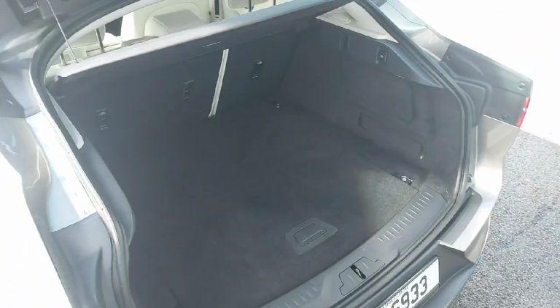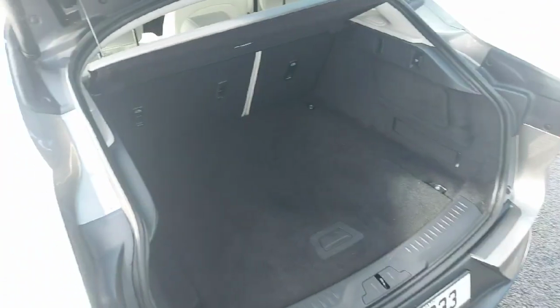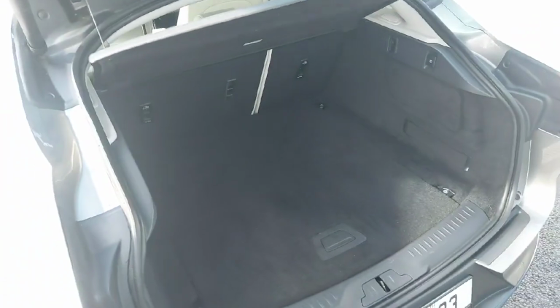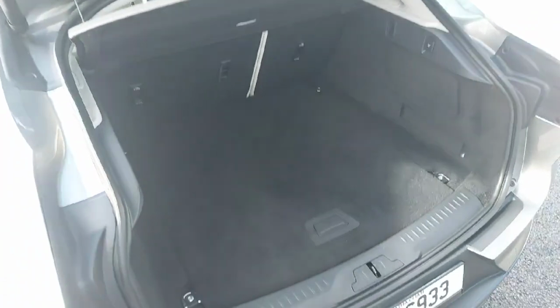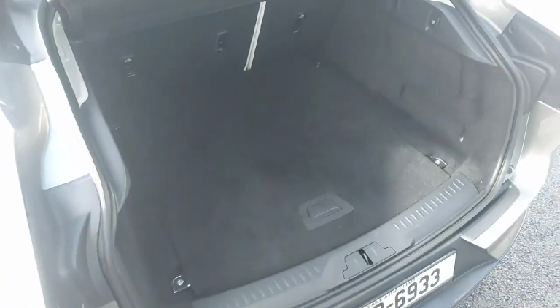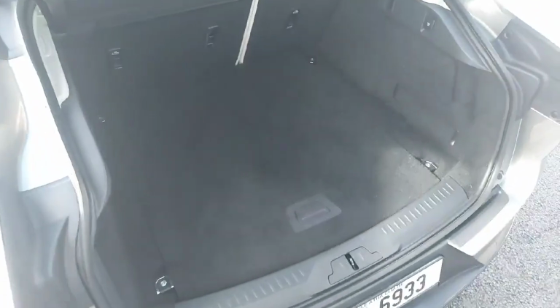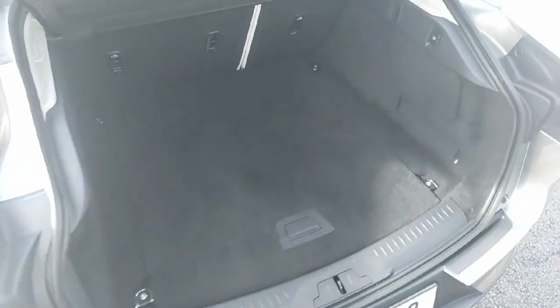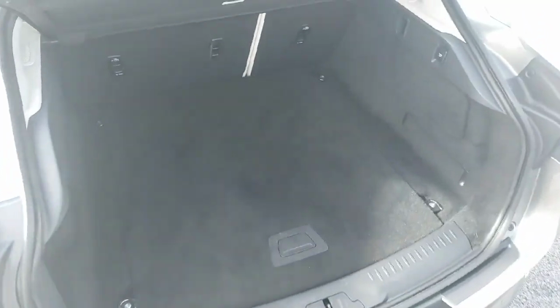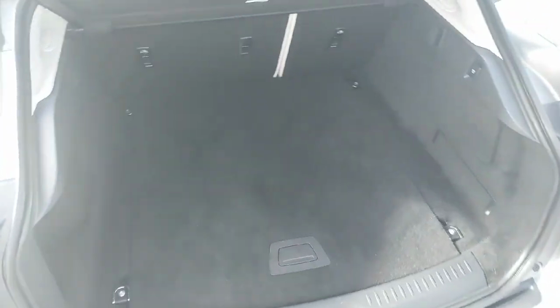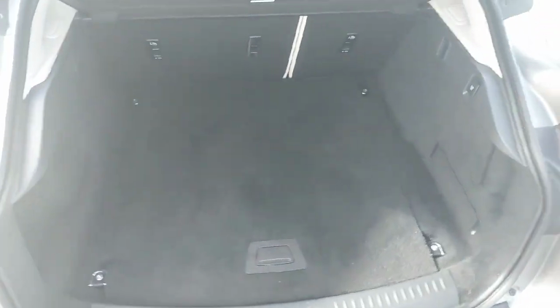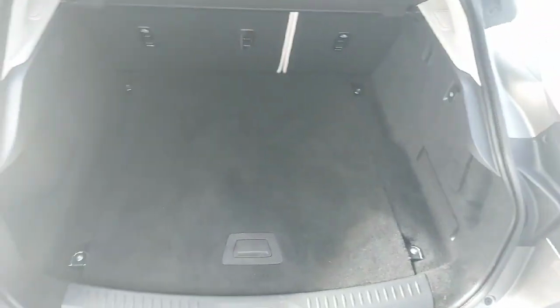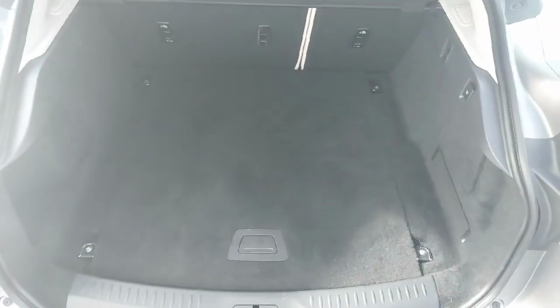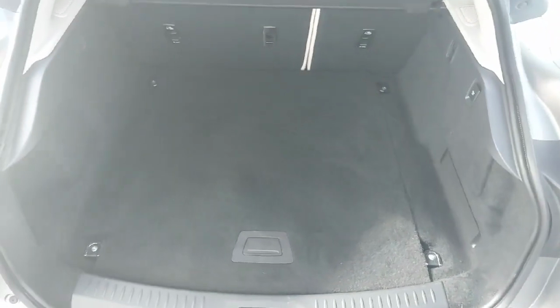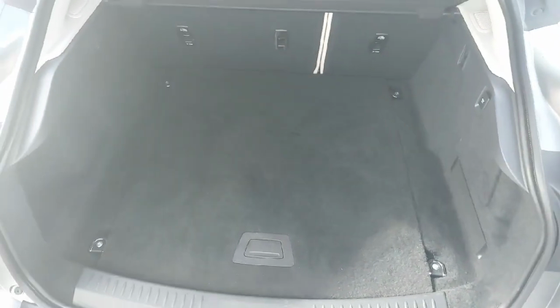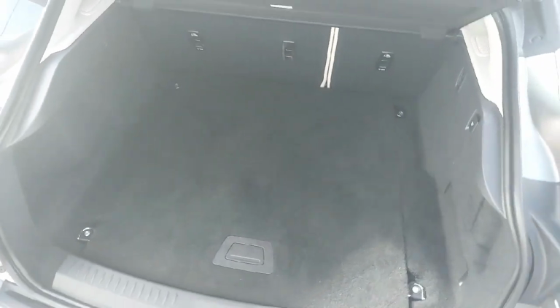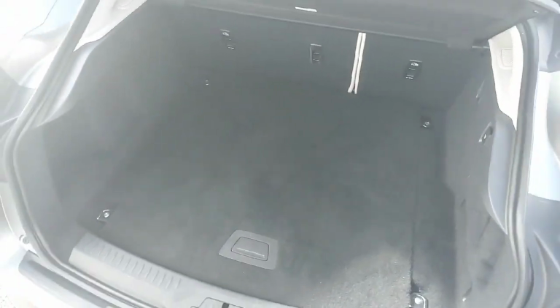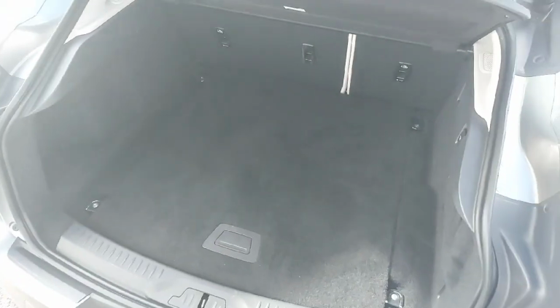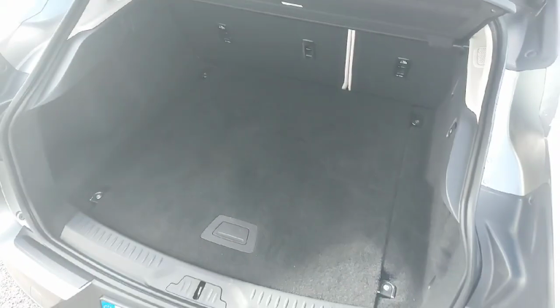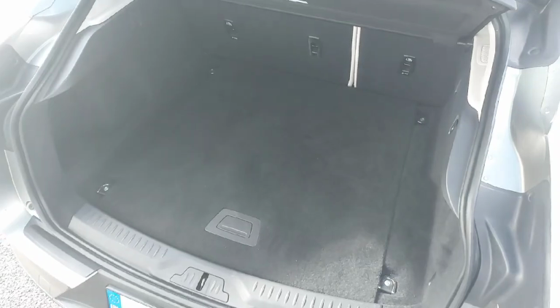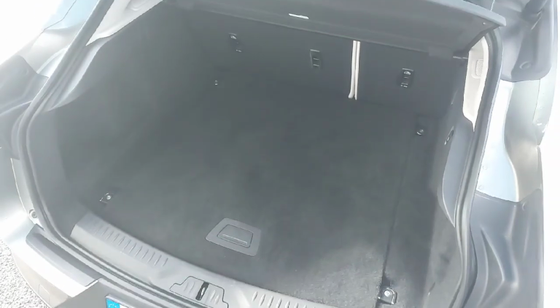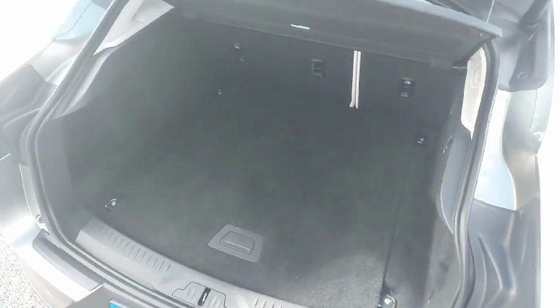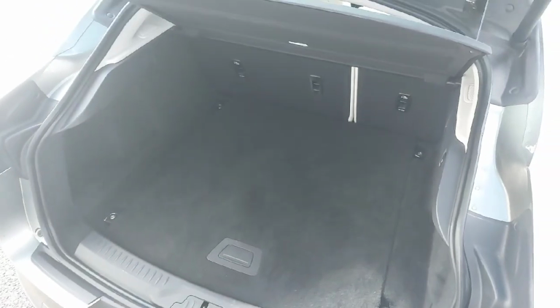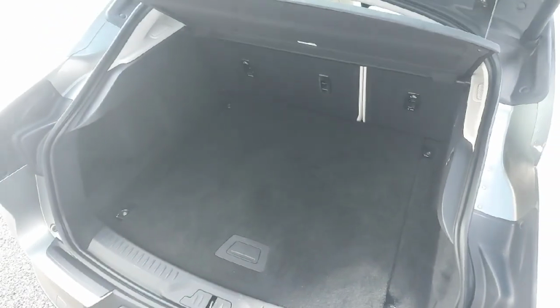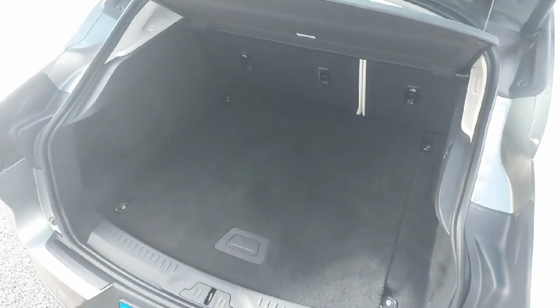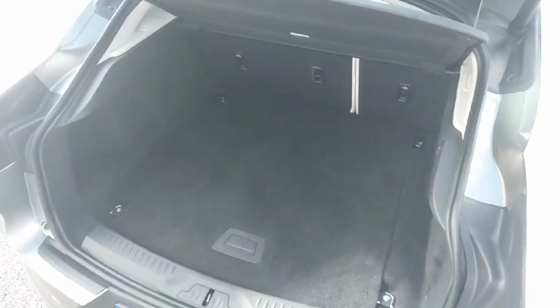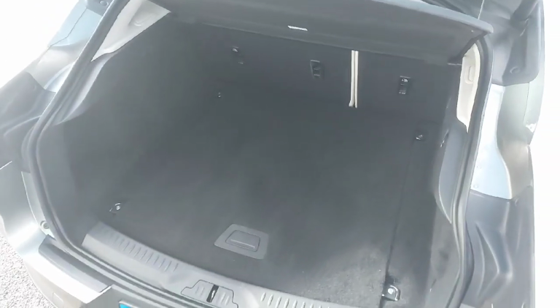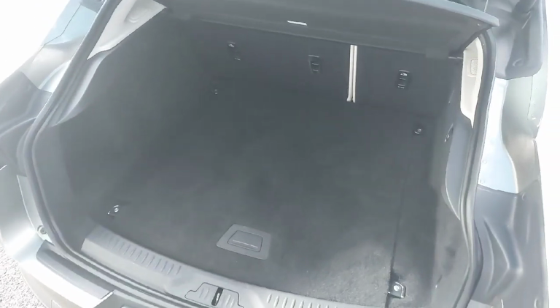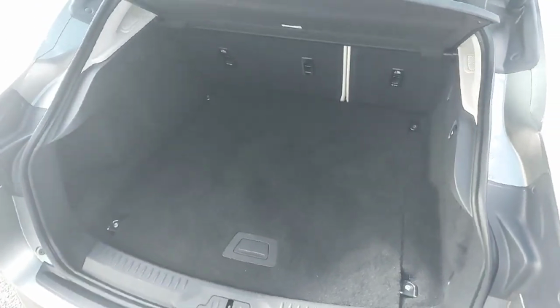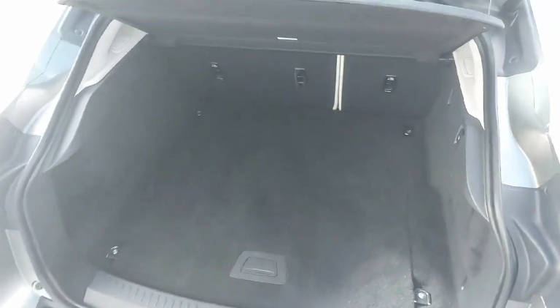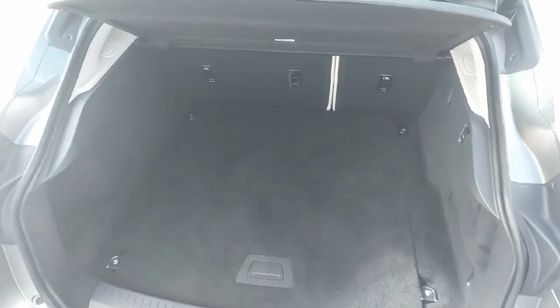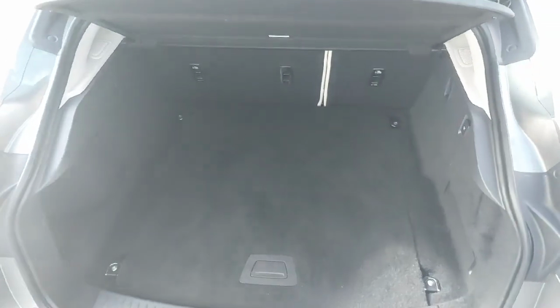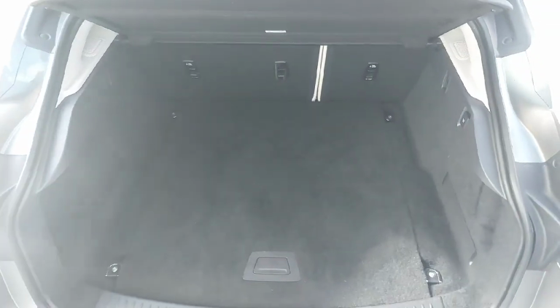As you can see, quite a lot of storage space in the rear of this I-PACE. I'll have a quick look inside the front now.